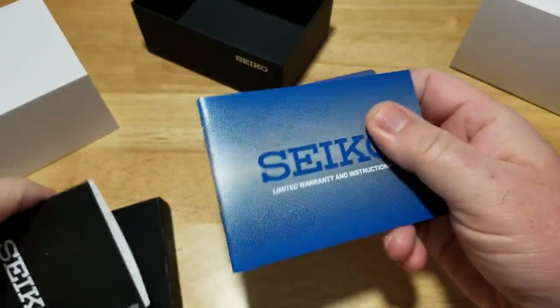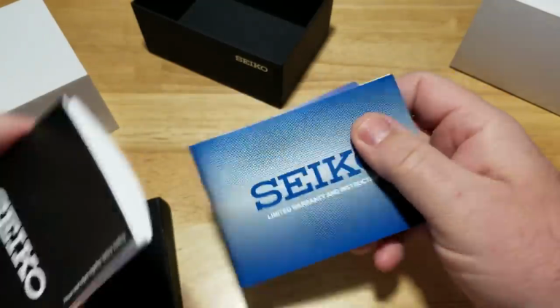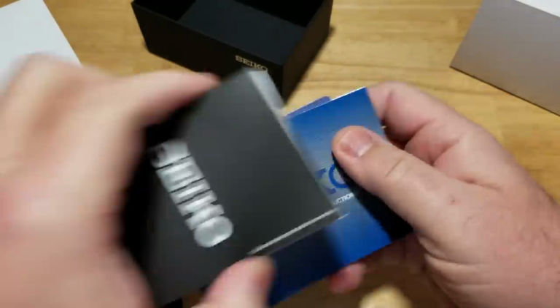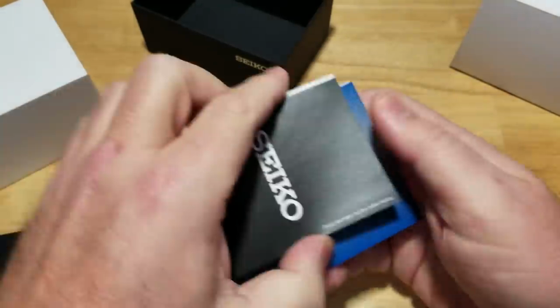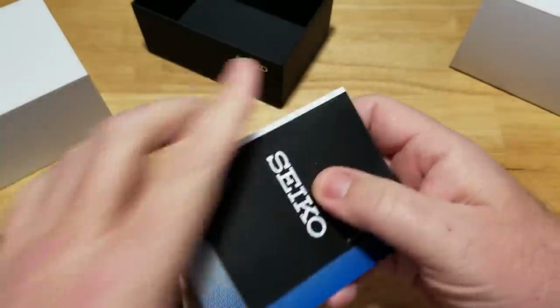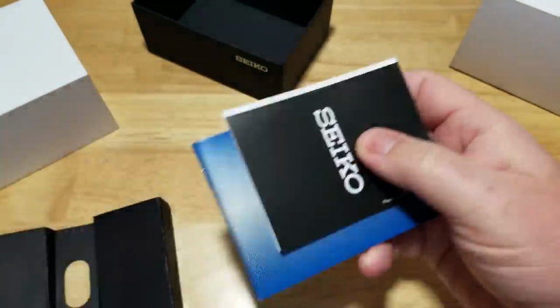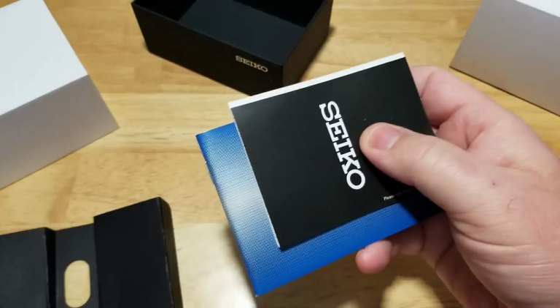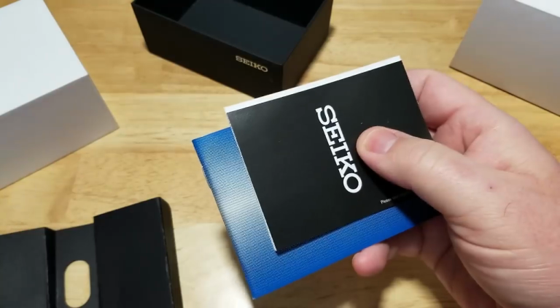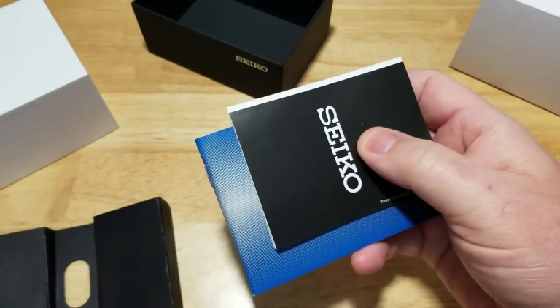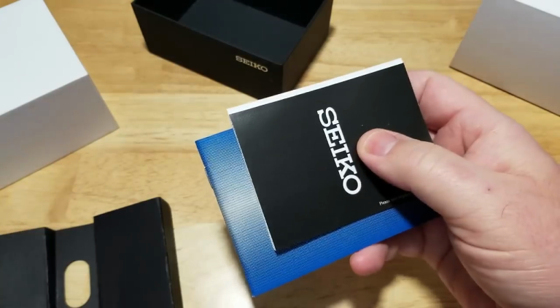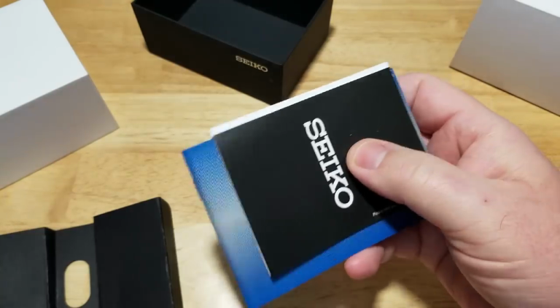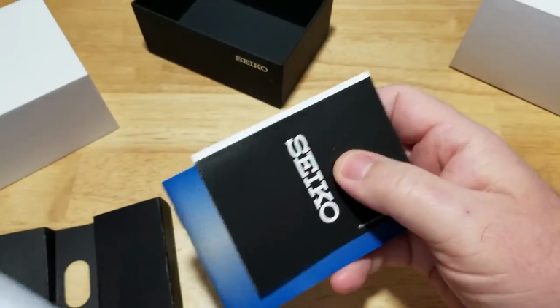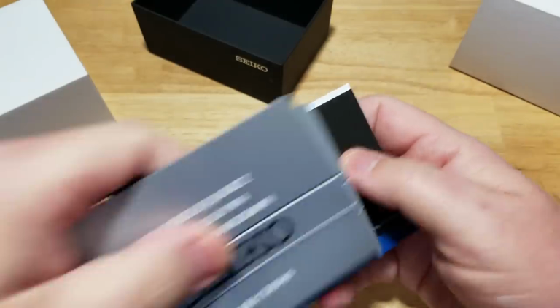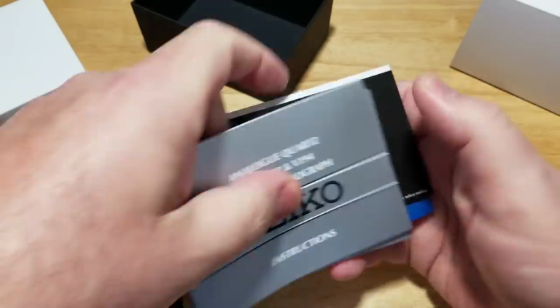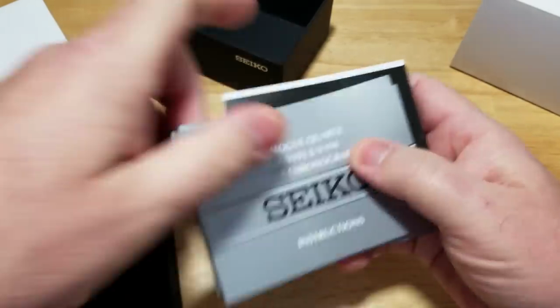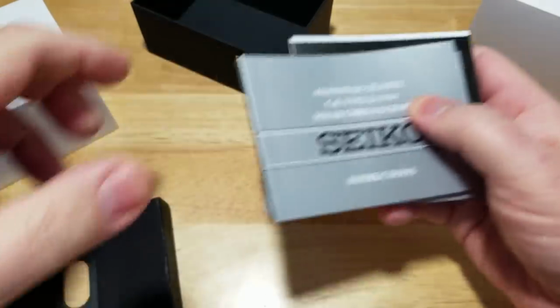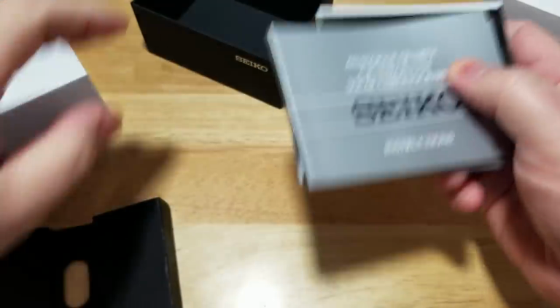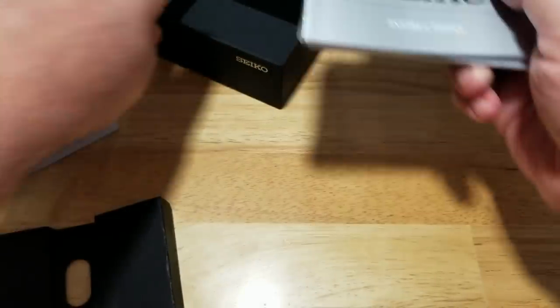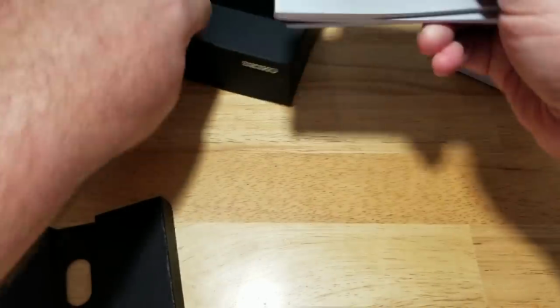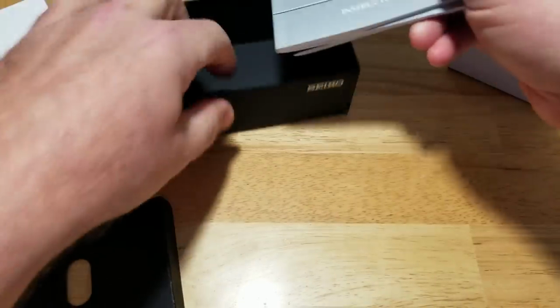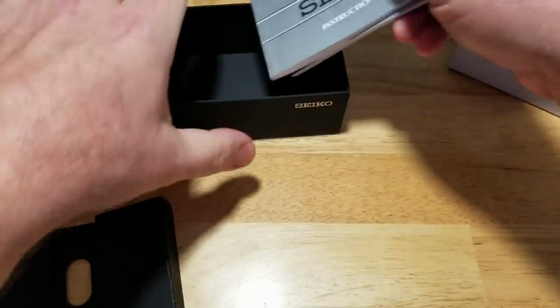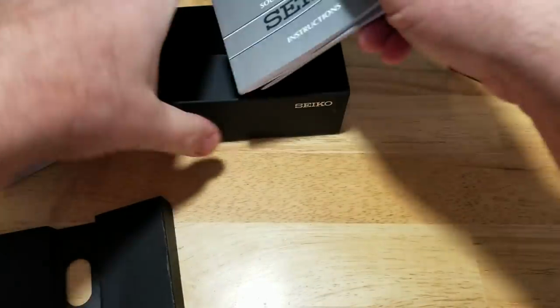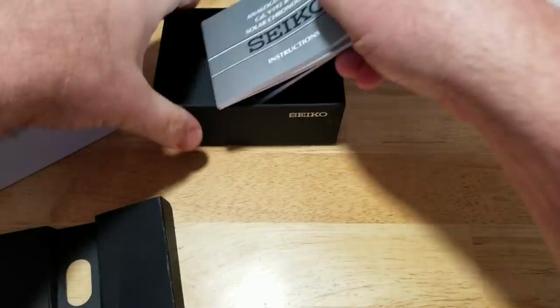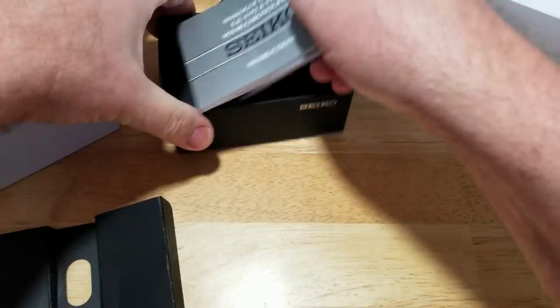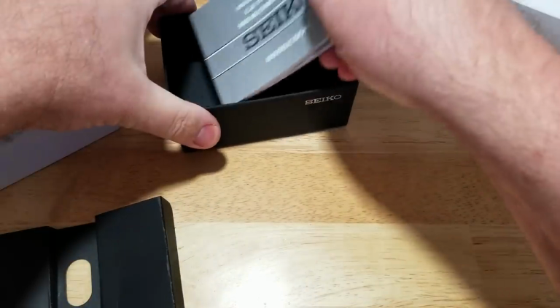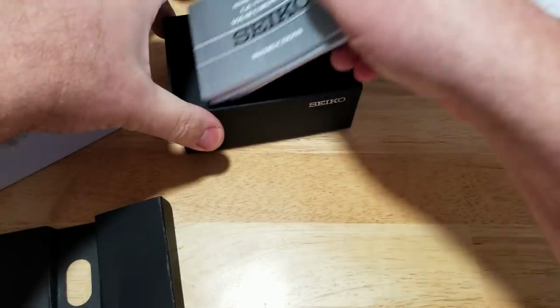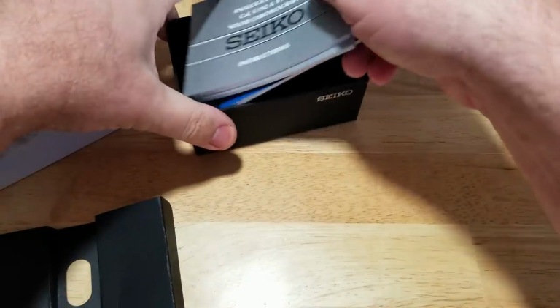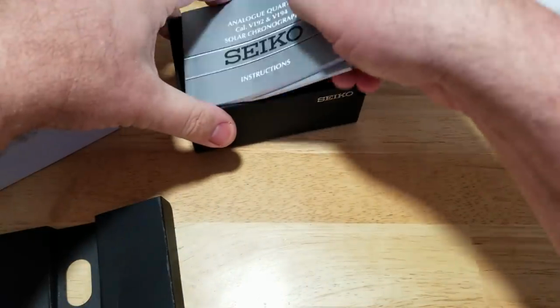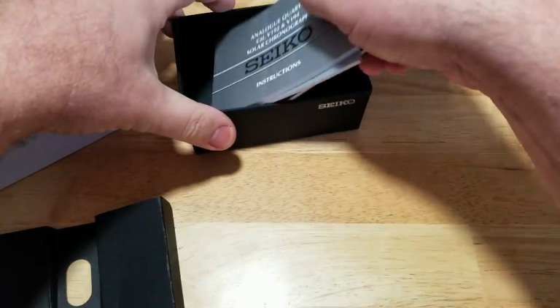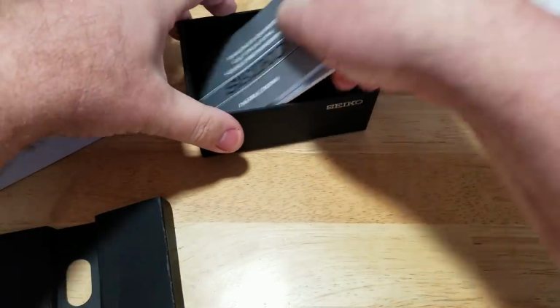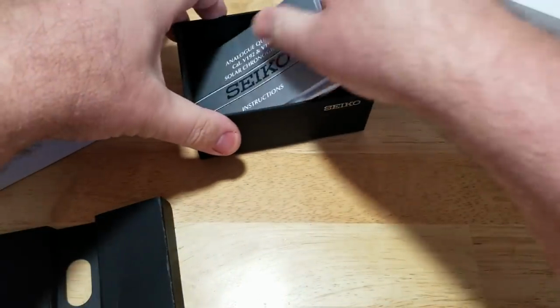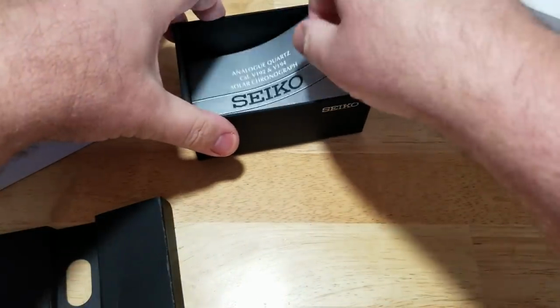Alright, let's get all this boring crapola out of the way. Let's talk about this watch.